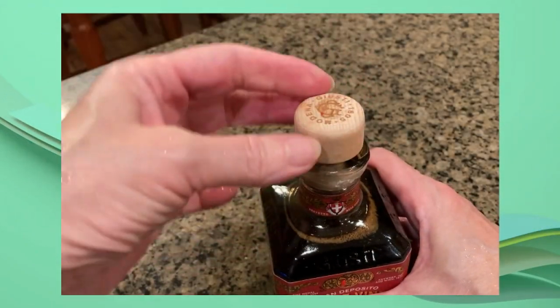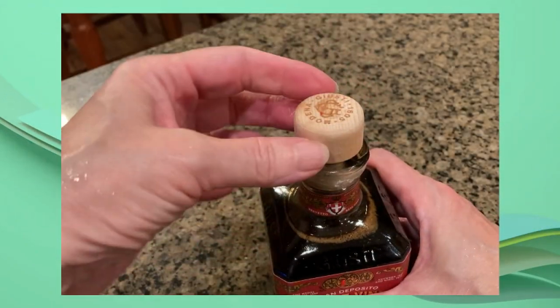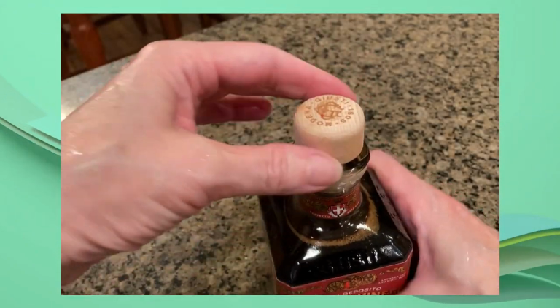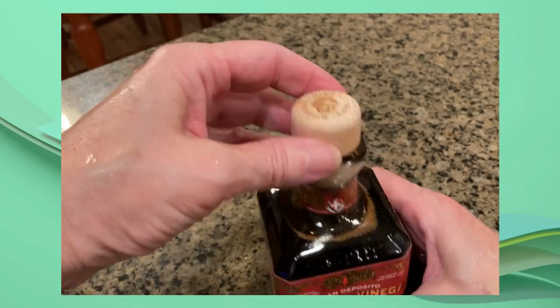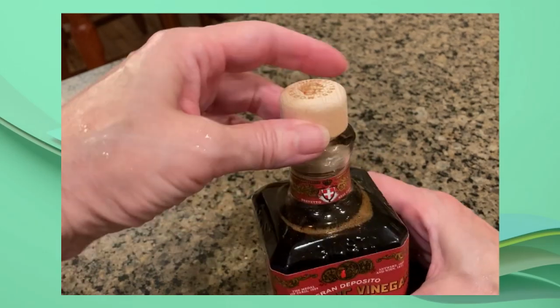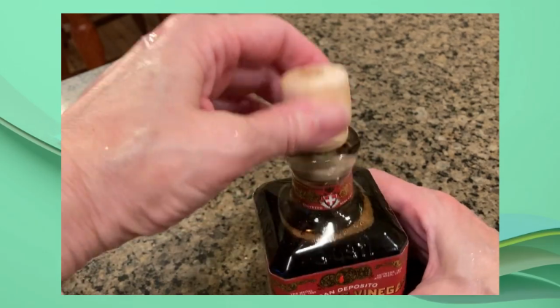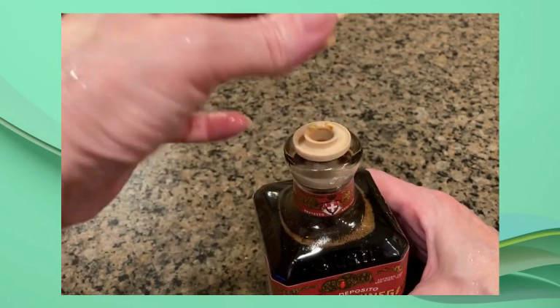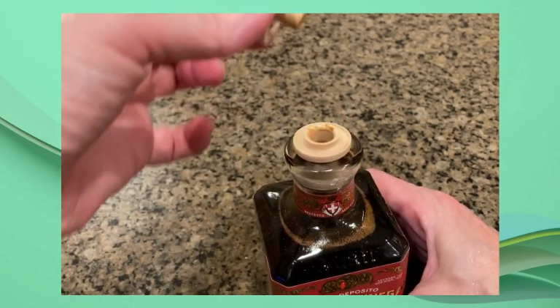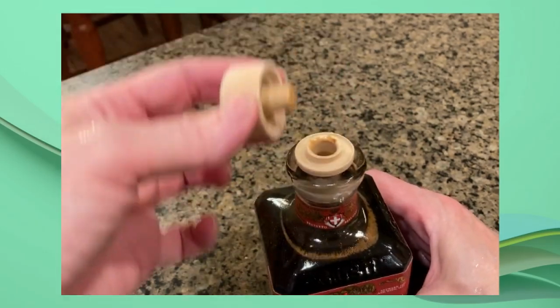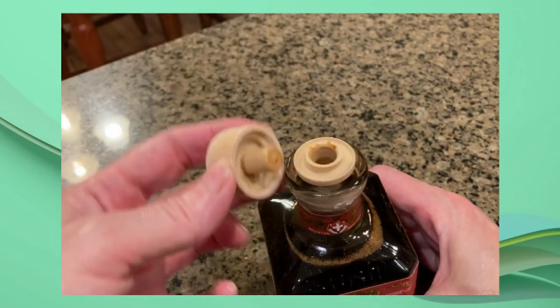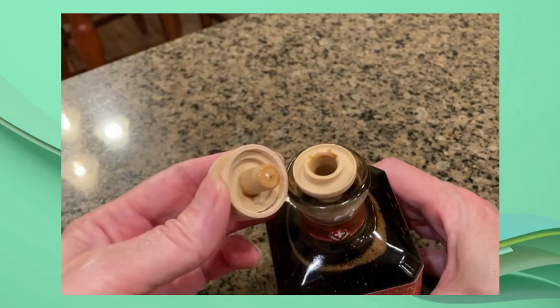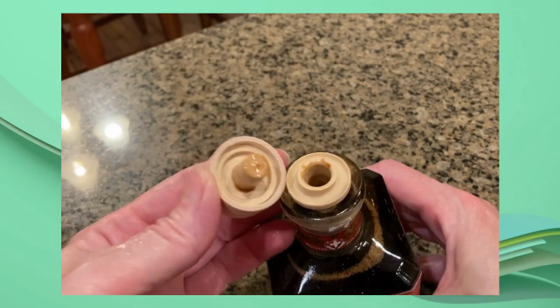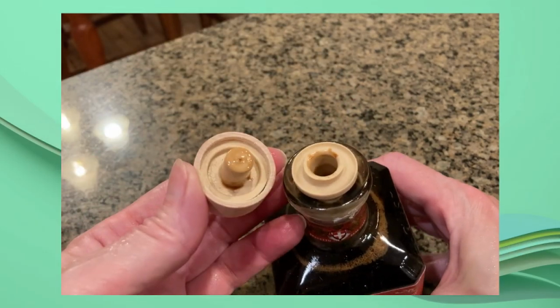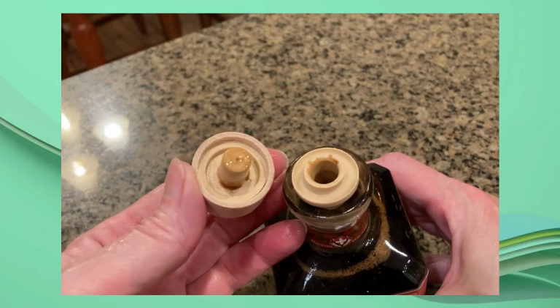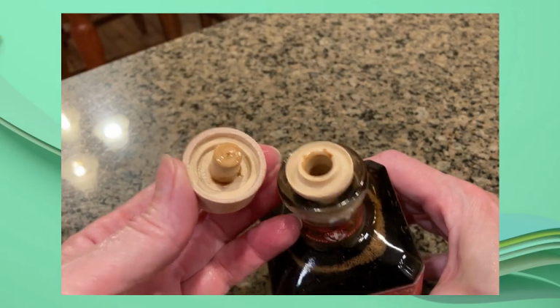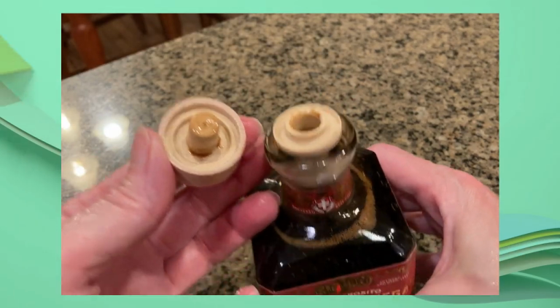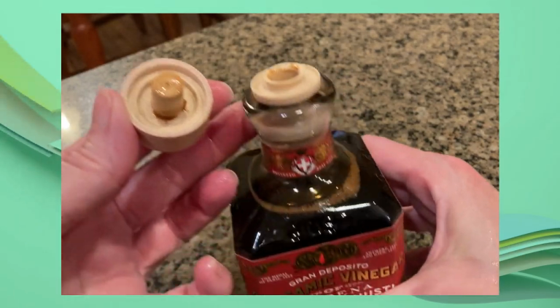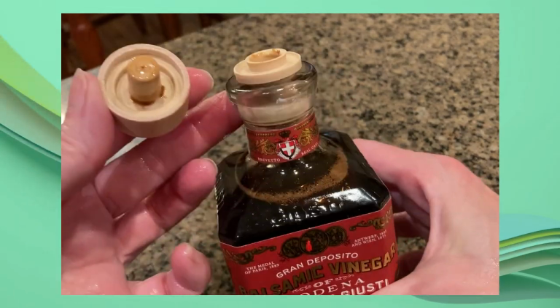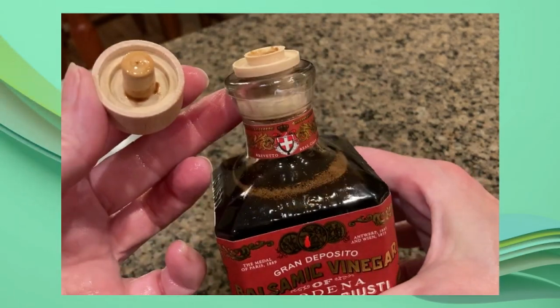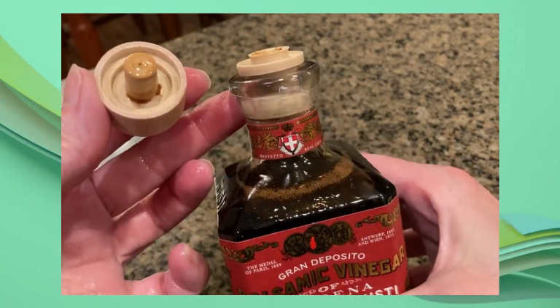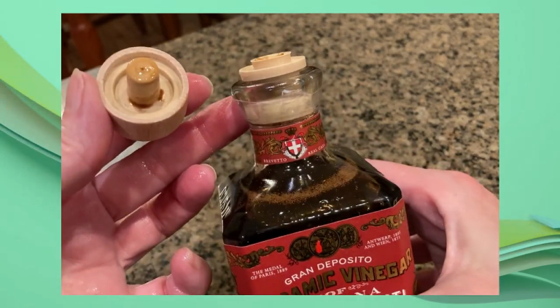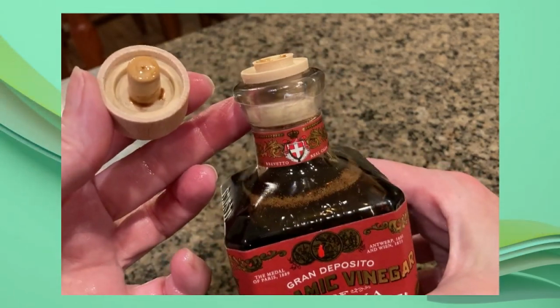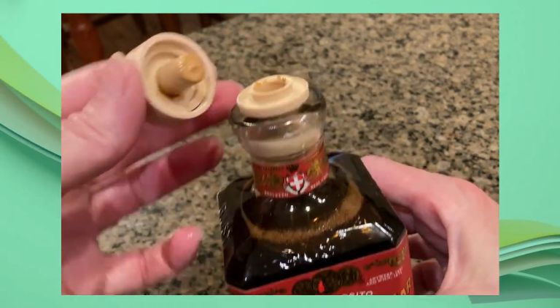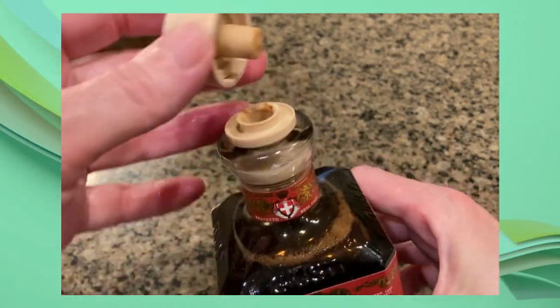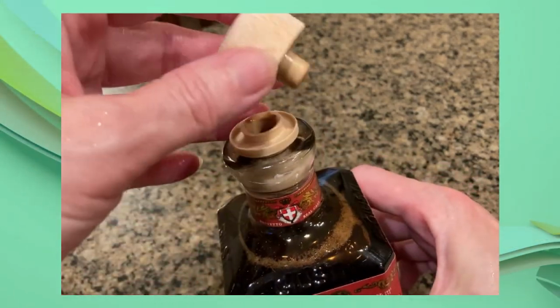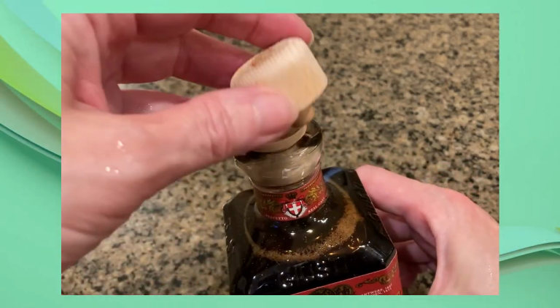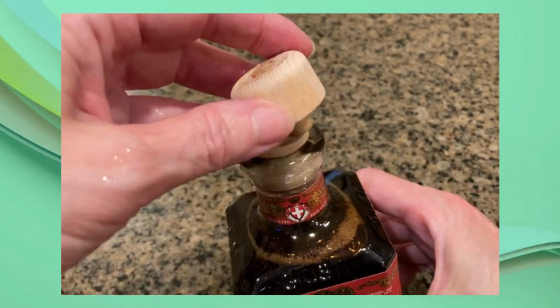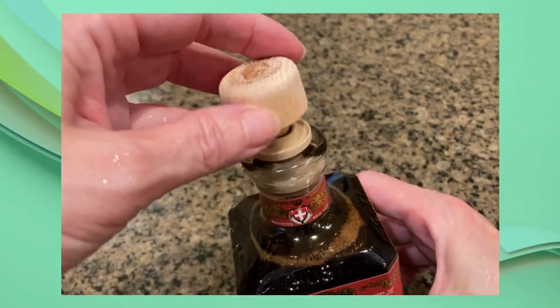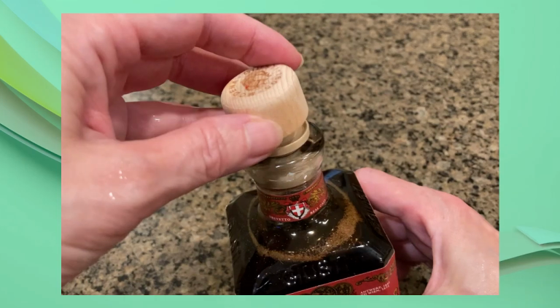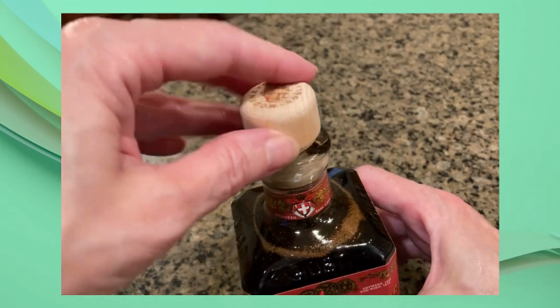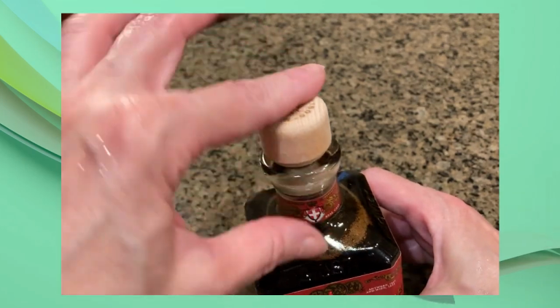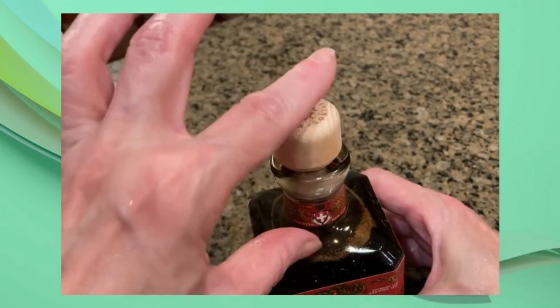Both bottles come with this easy on-and-off cork closure. It keeps the oil and vinegar very fresh.